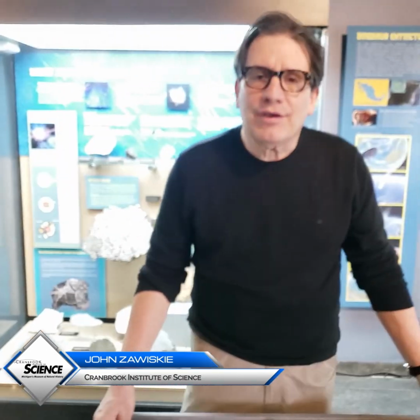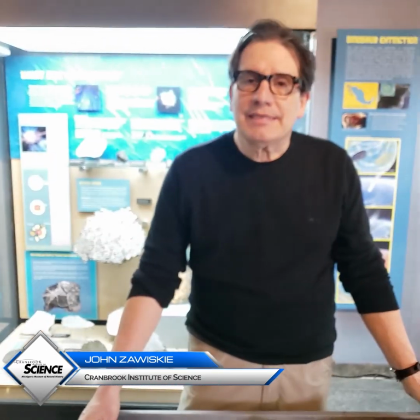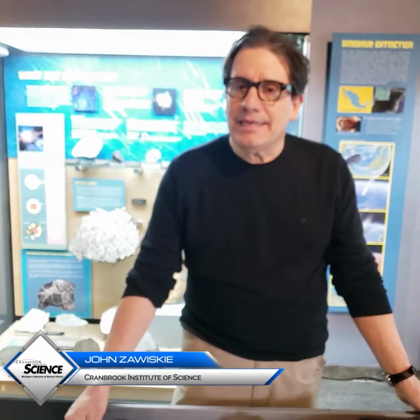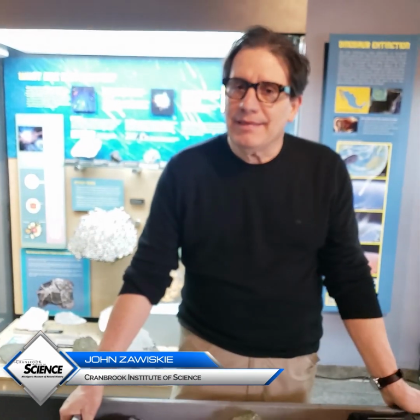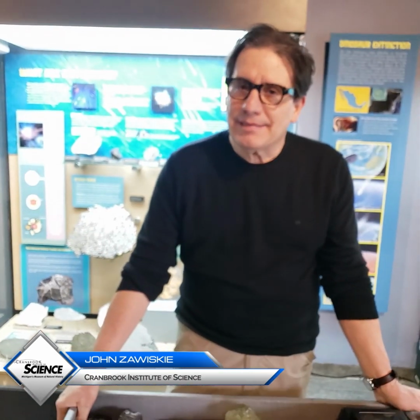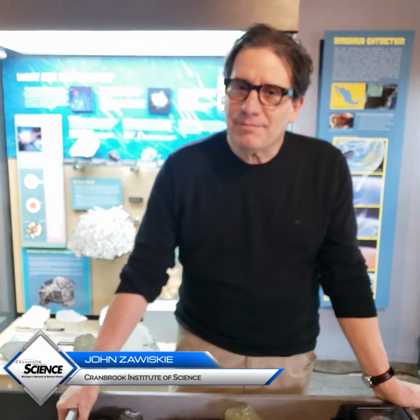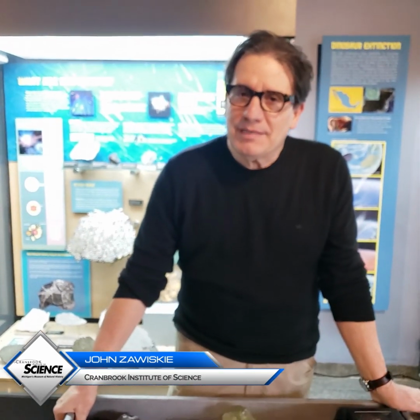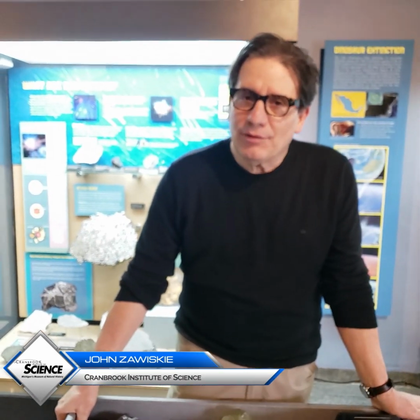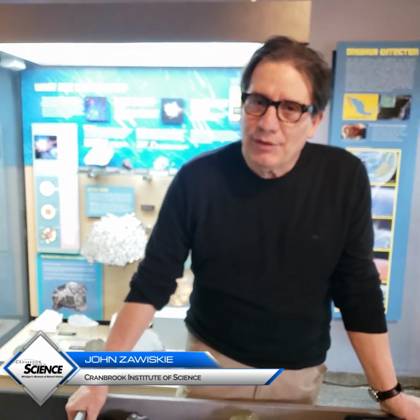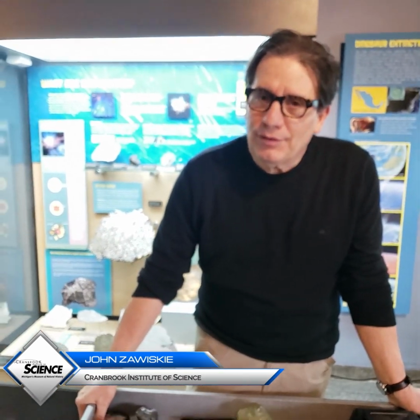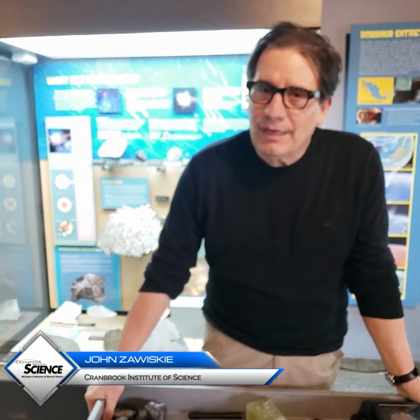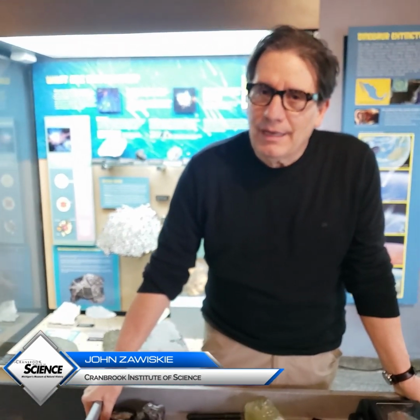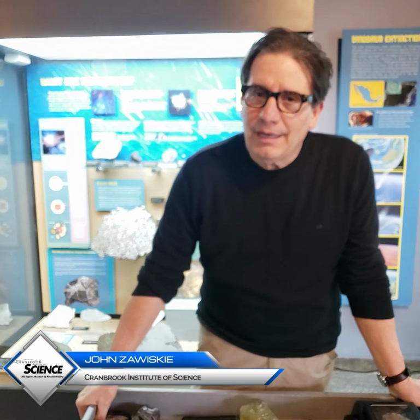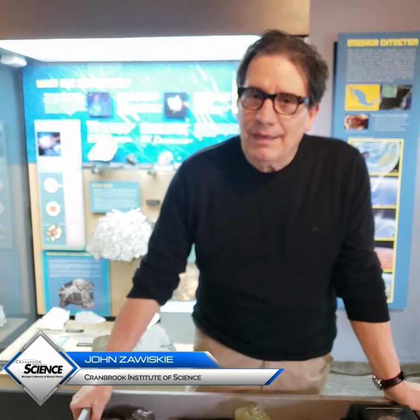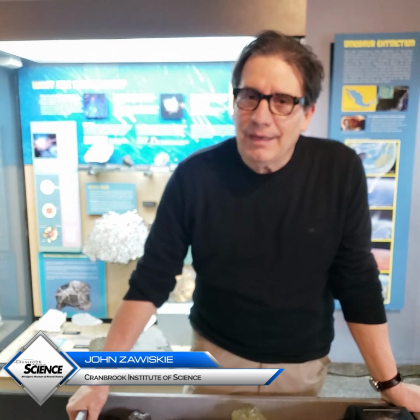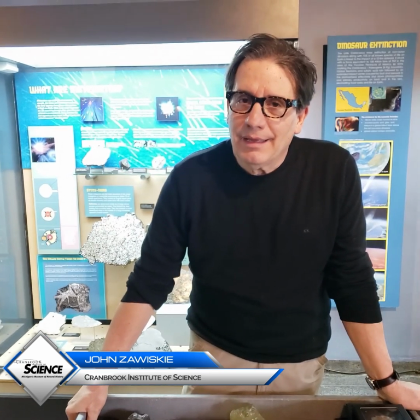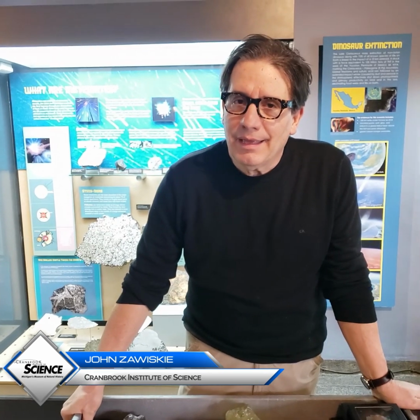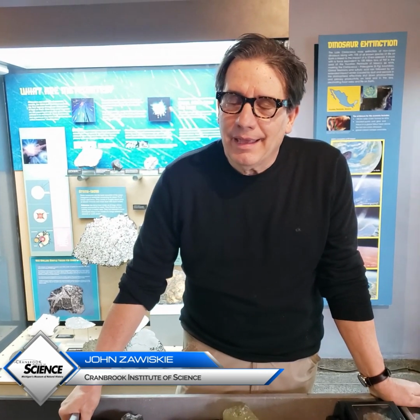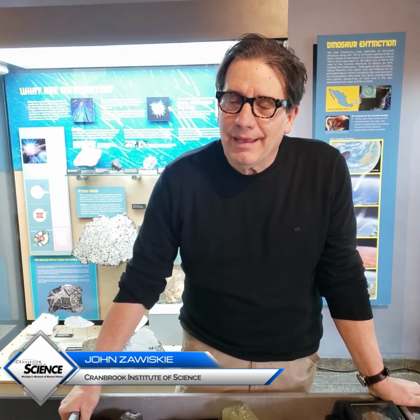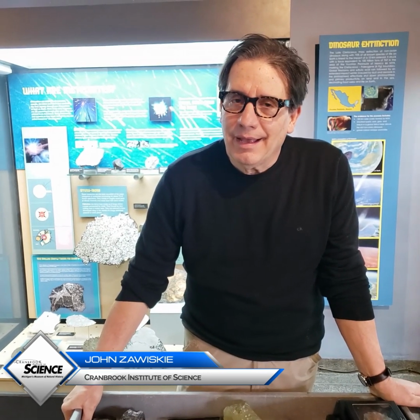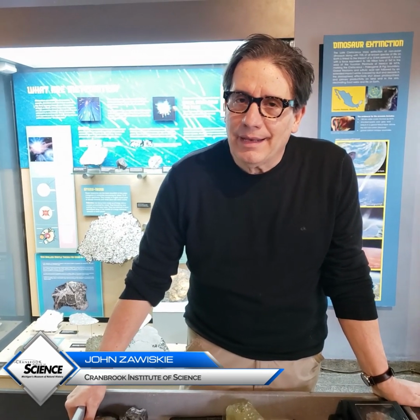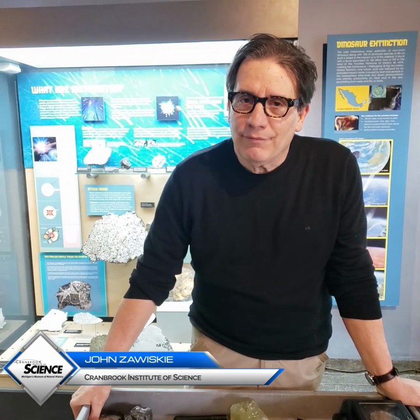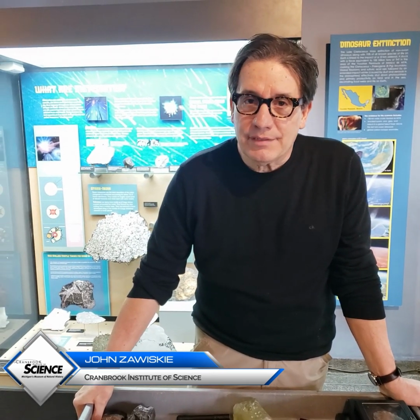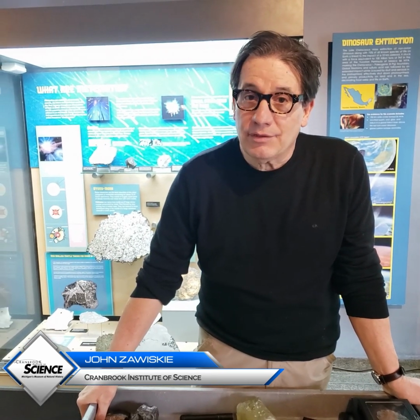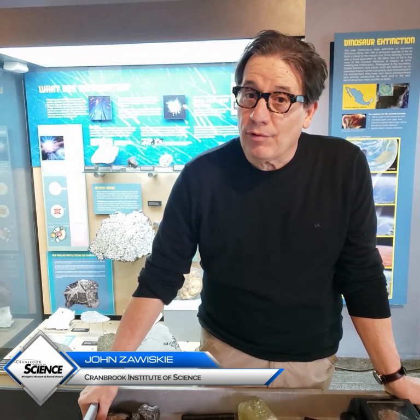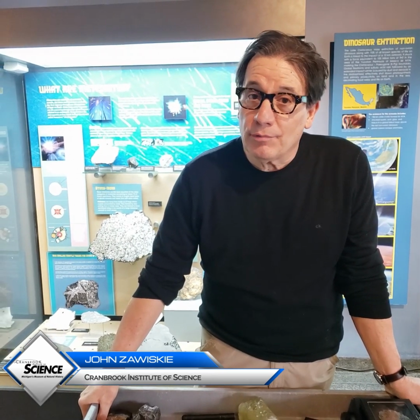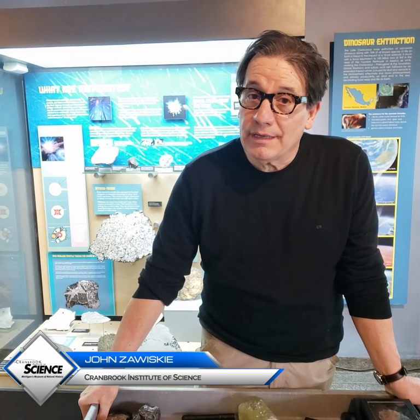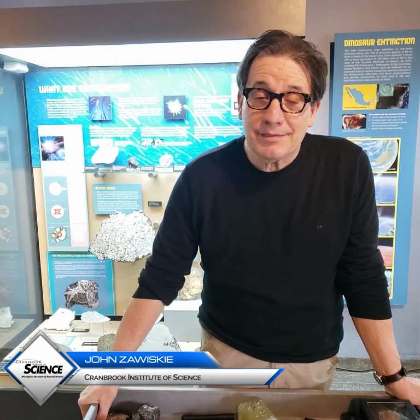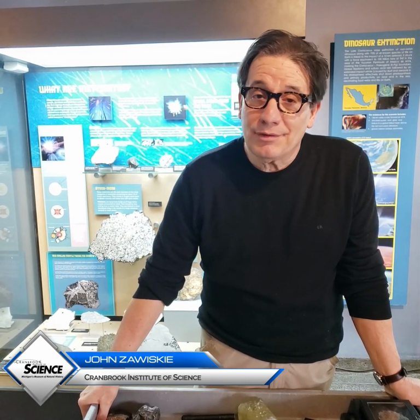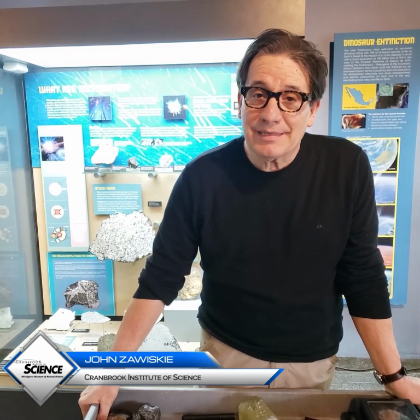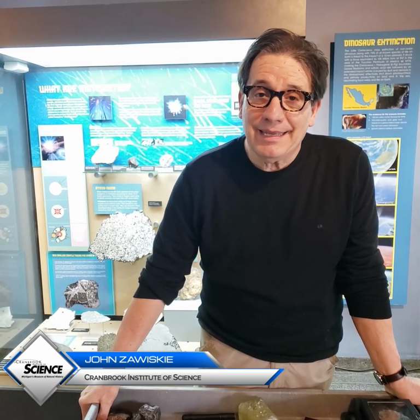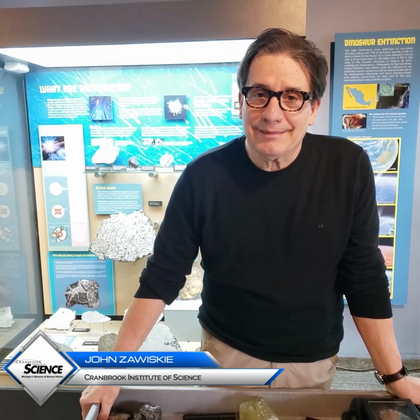You can see this material on a visit to the Cranbrook Institute of Science.